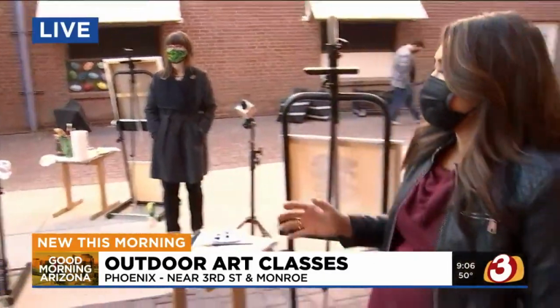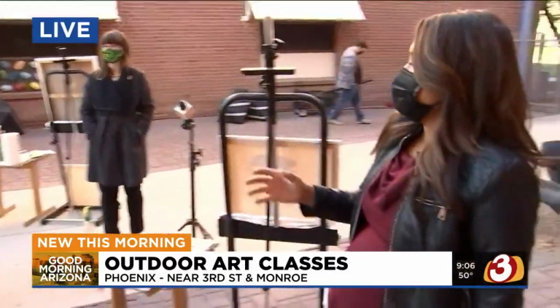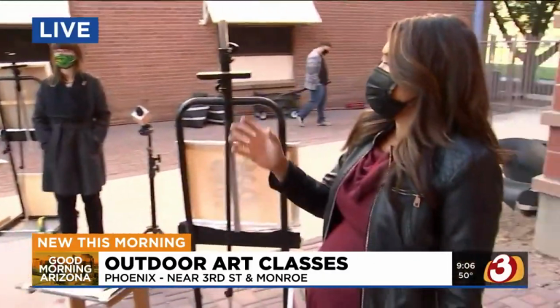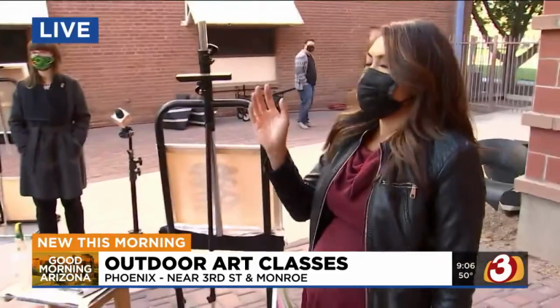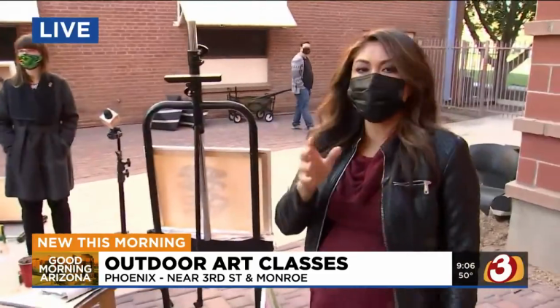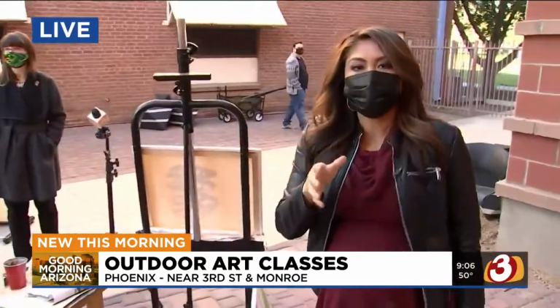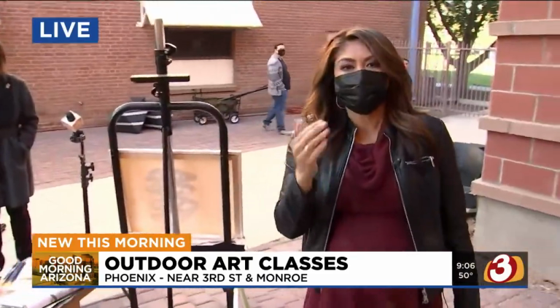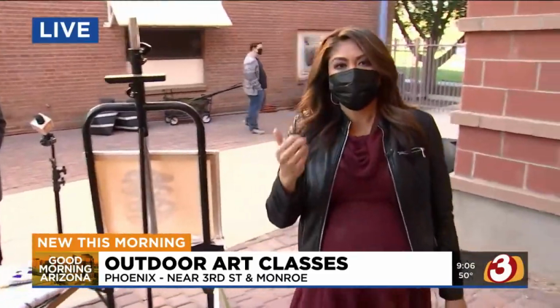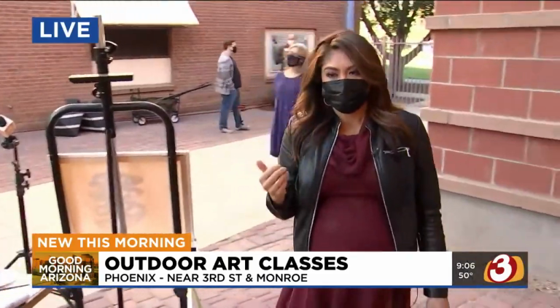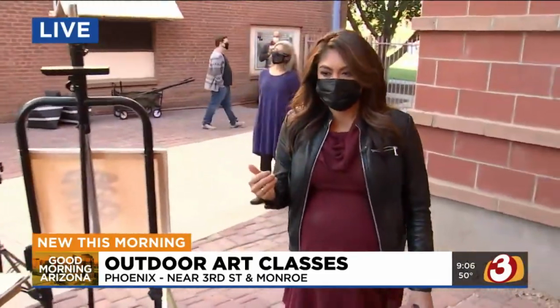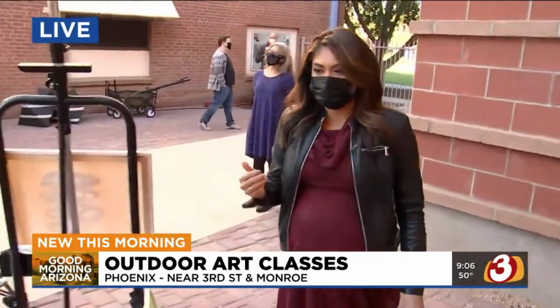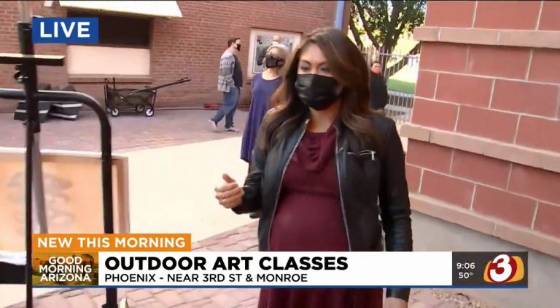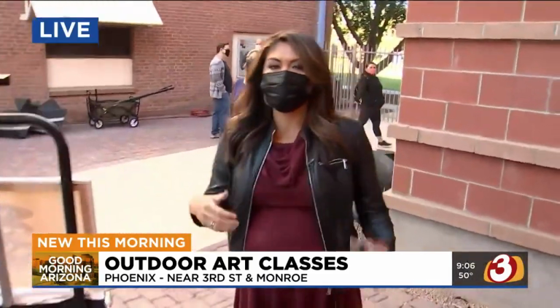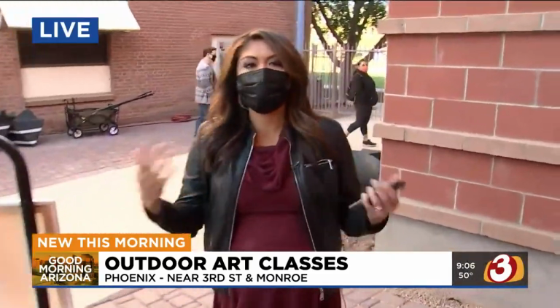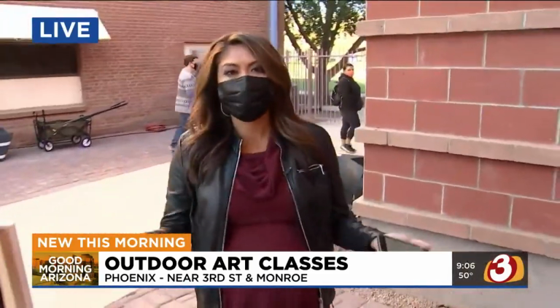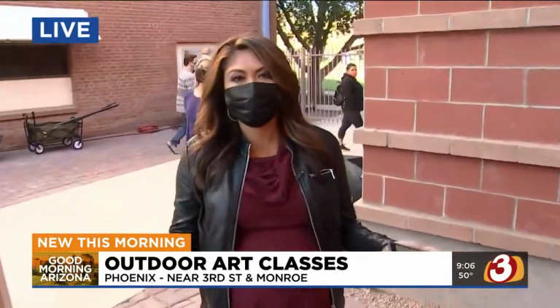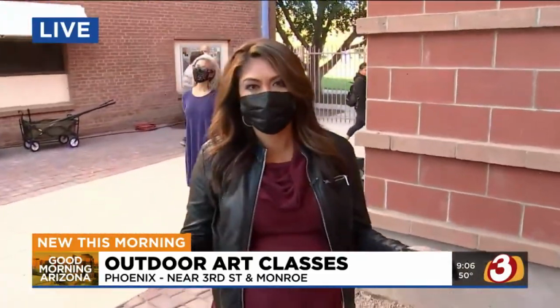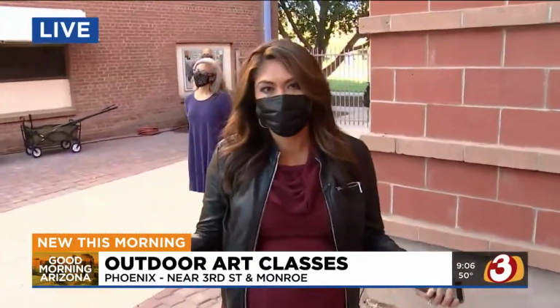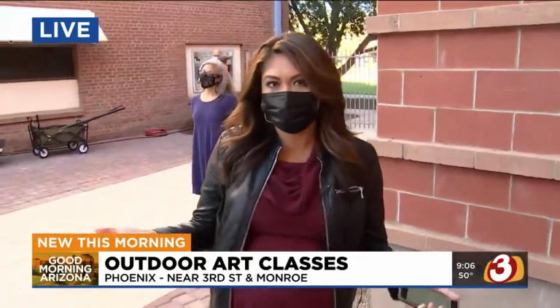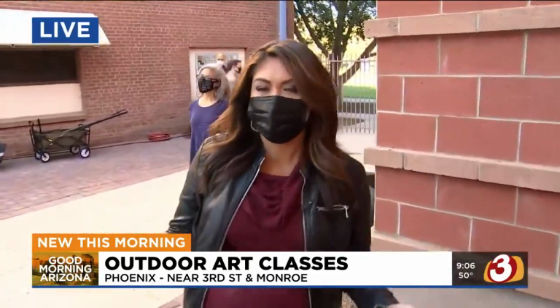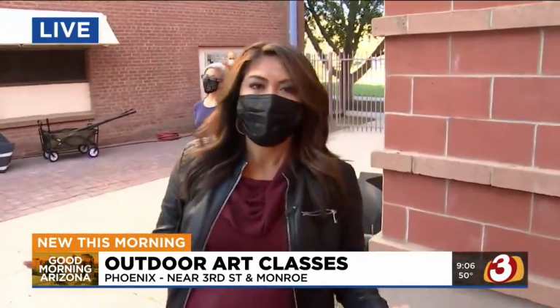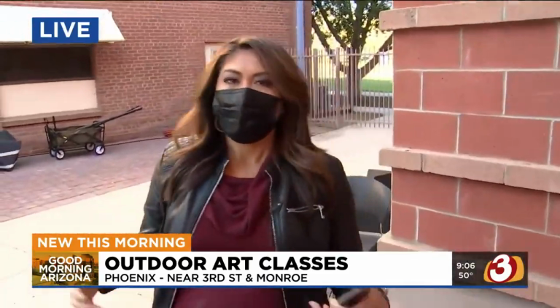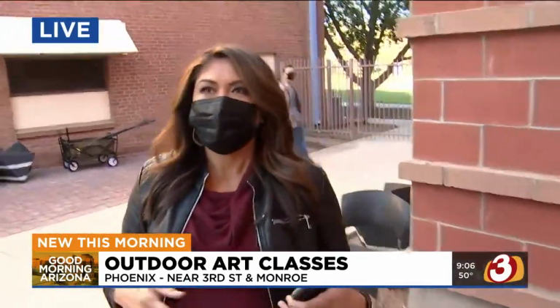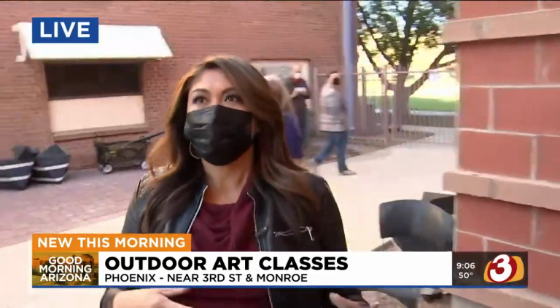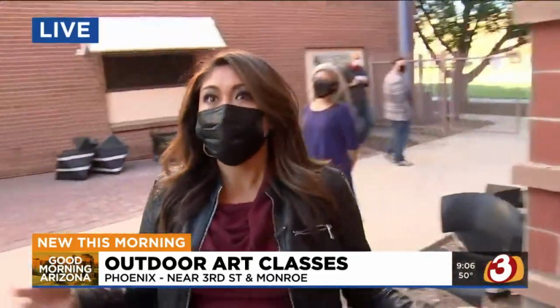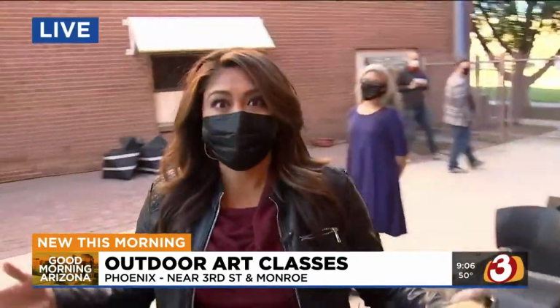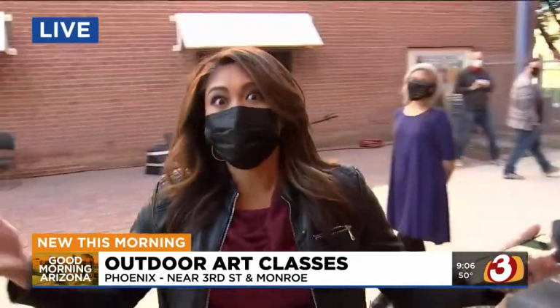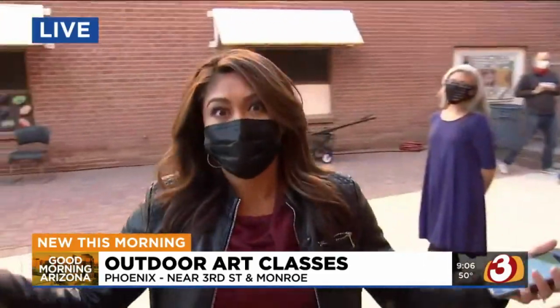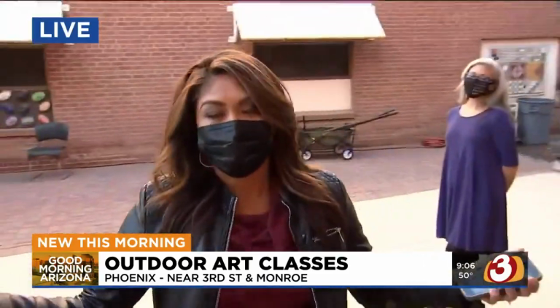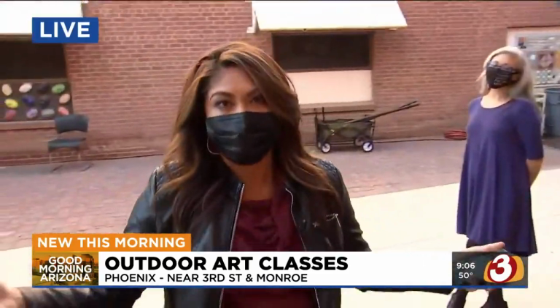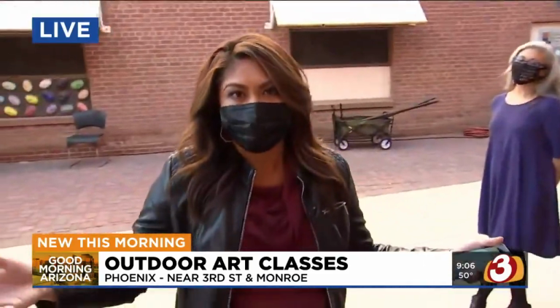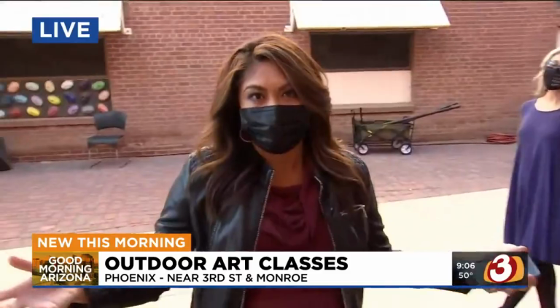How gorgeous is that? Right now you can register online for one of these art classes, but they don't start until March. When we talk about the spring weather, it's gorgeous to be out here.